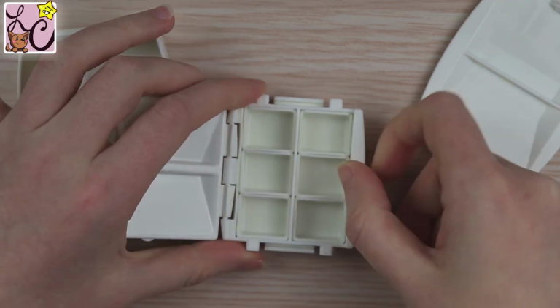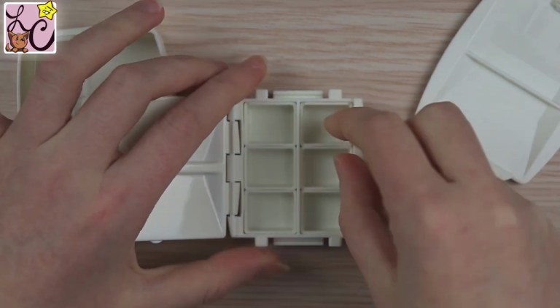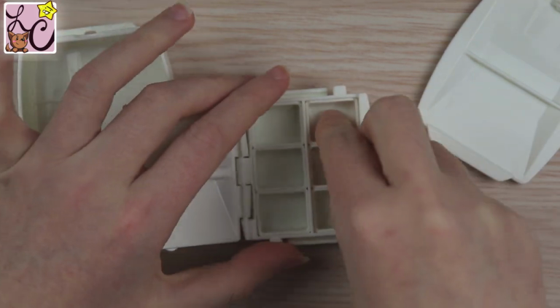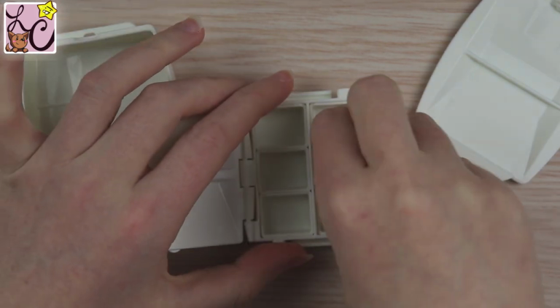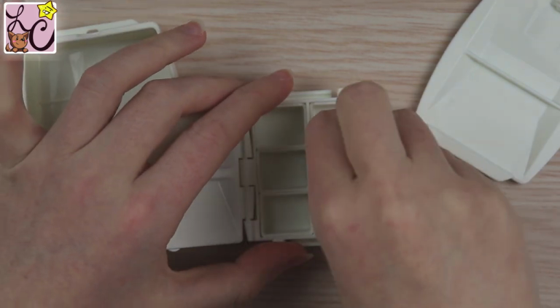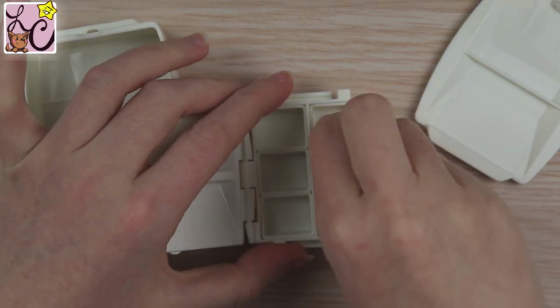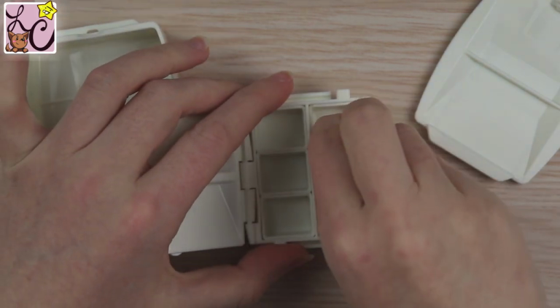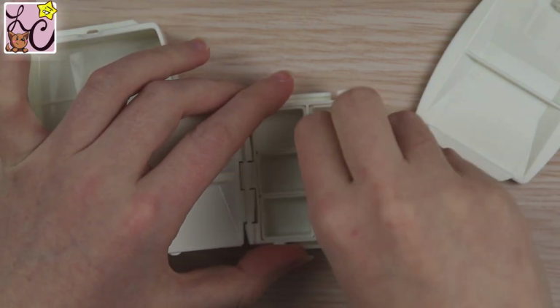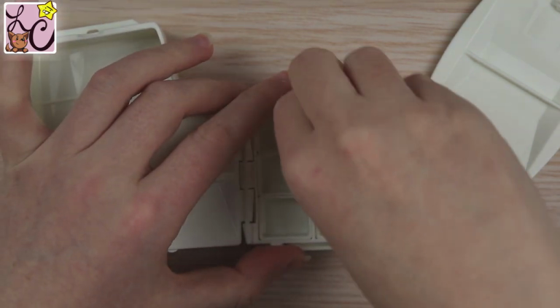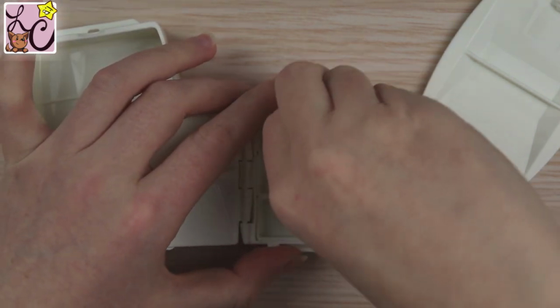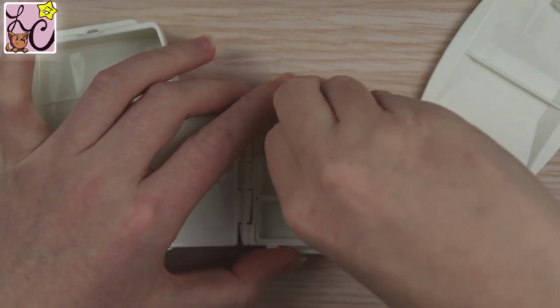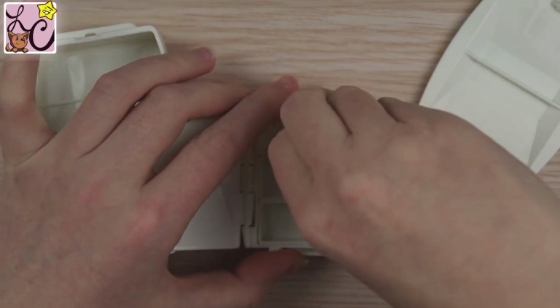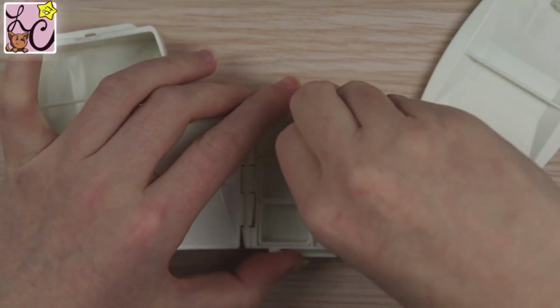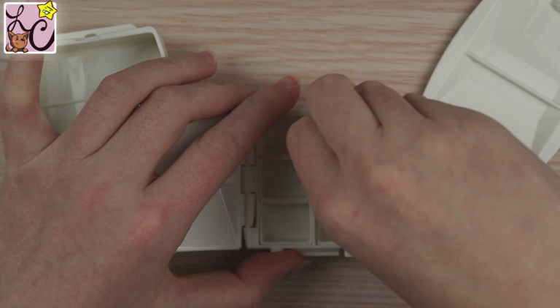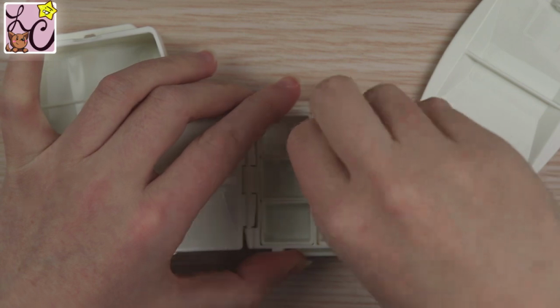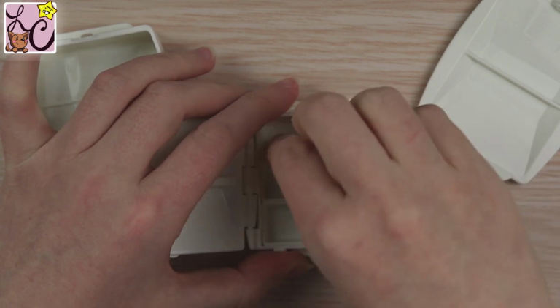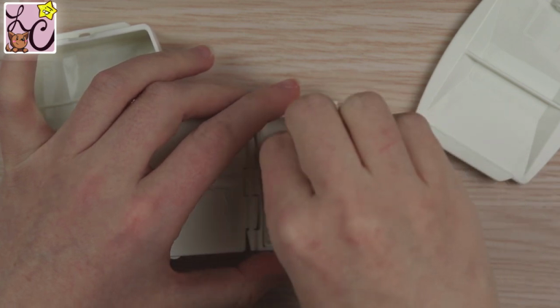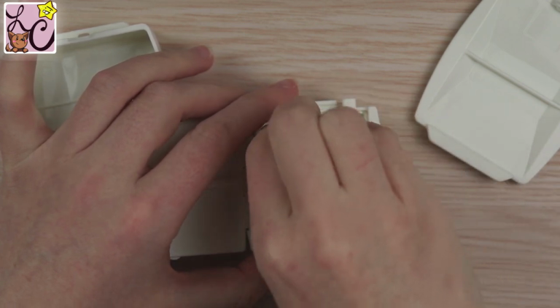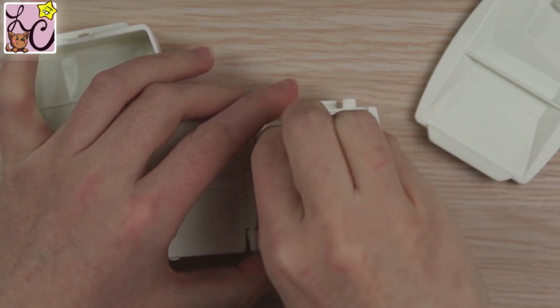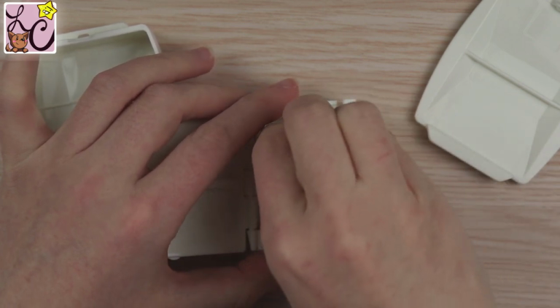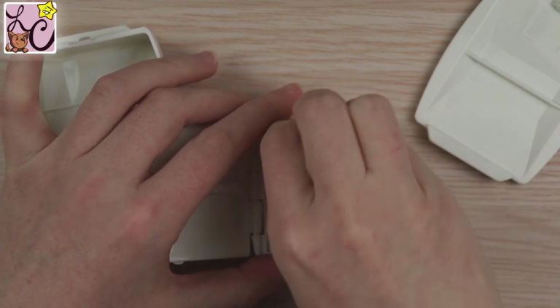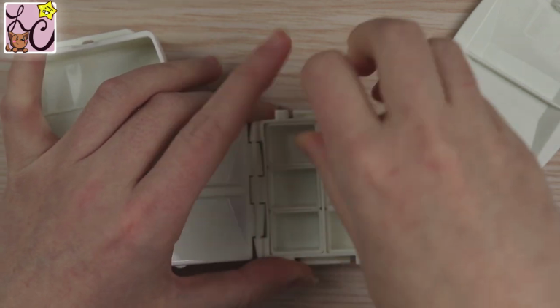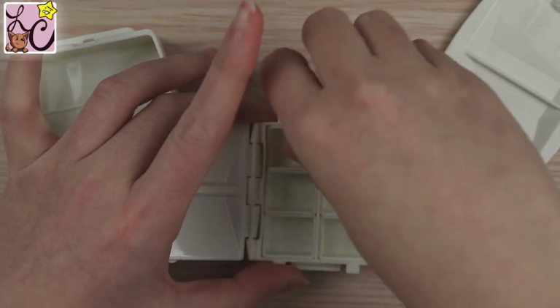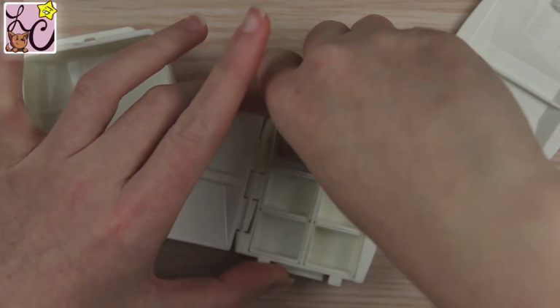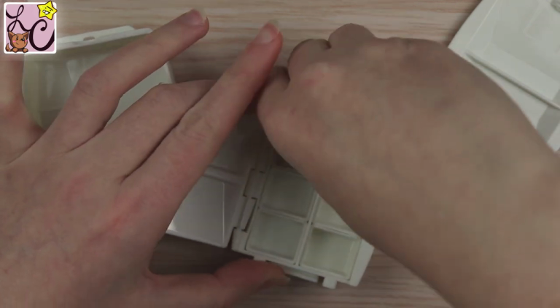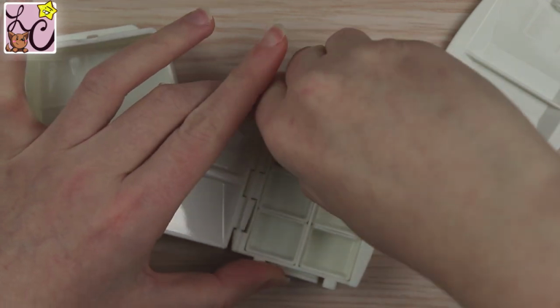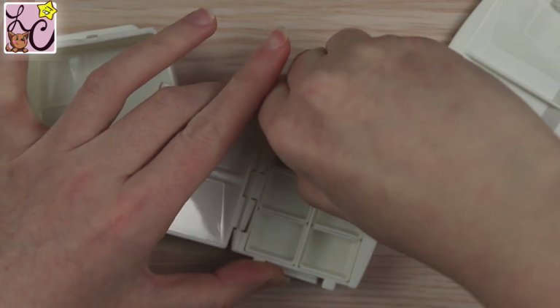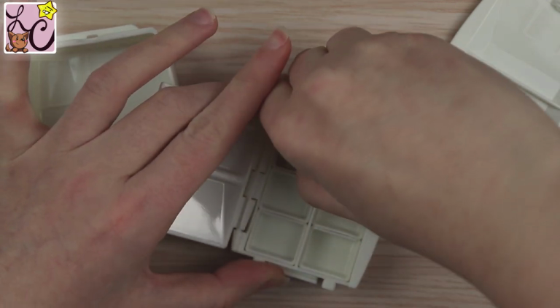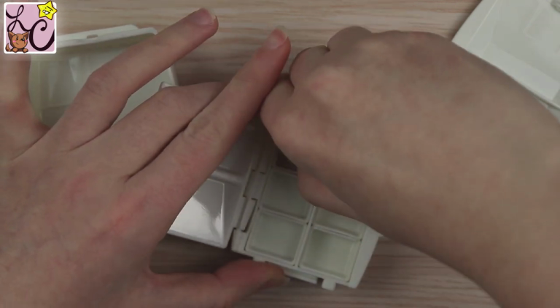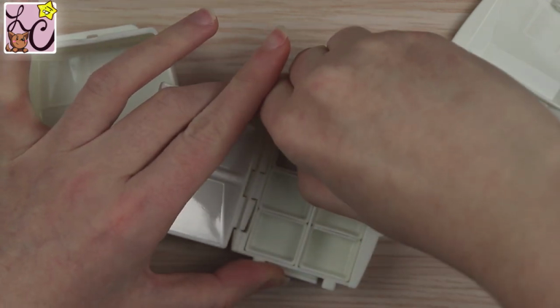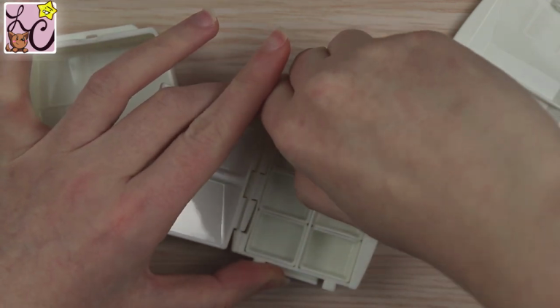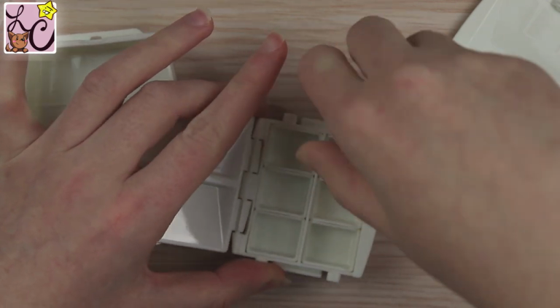Once you attach them together, the pieces aren't going anywhere. The palette becomes considerably larger — just under four inches in width and just under eight inches in length.